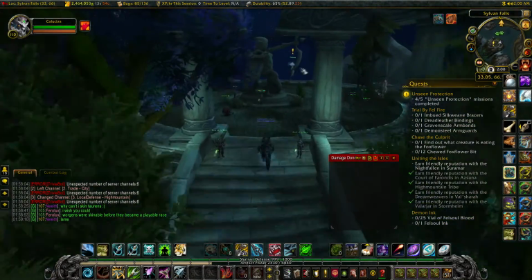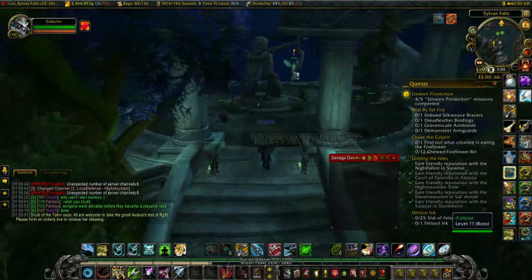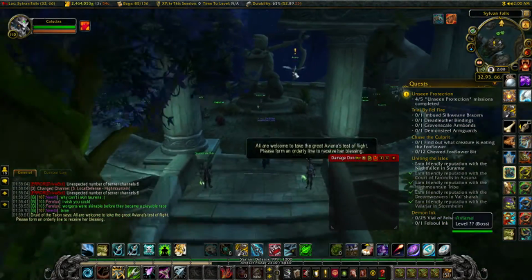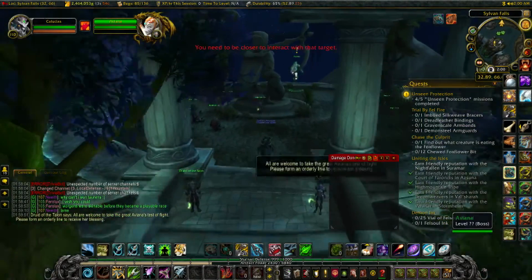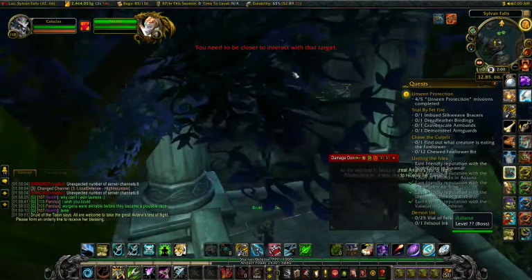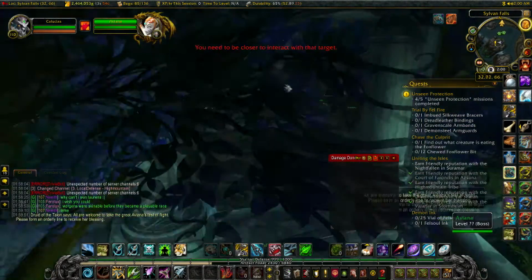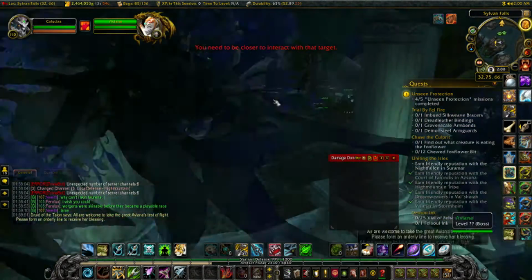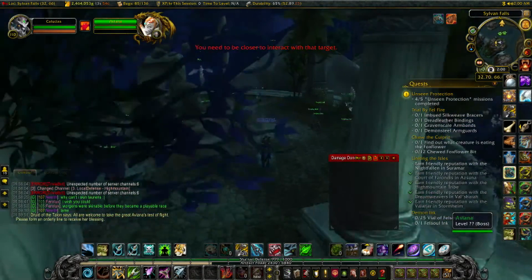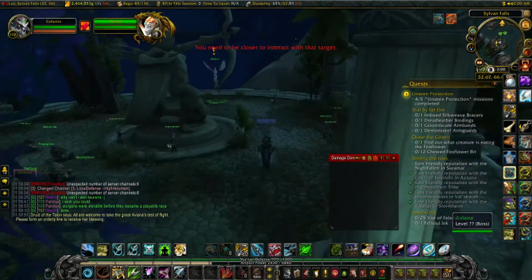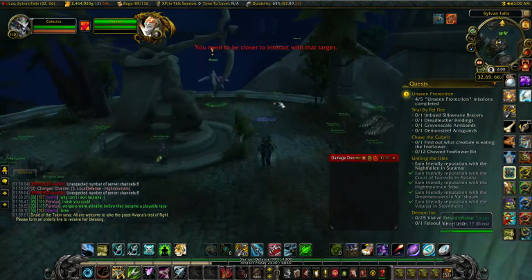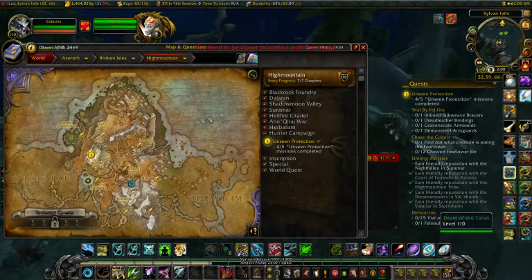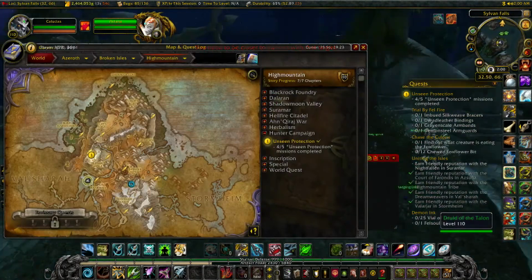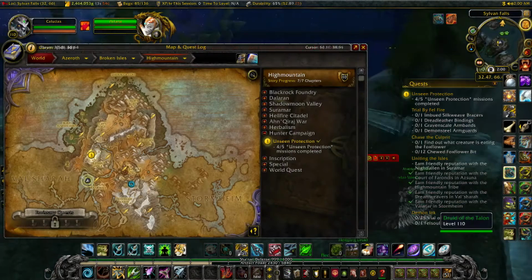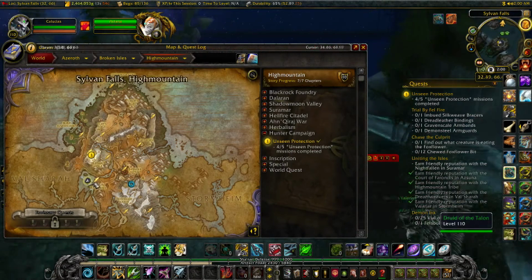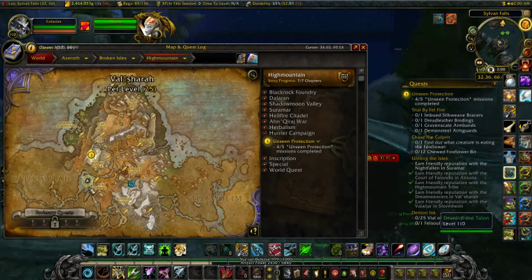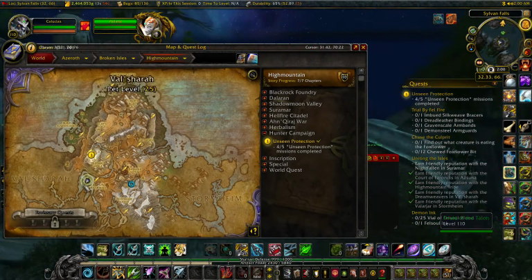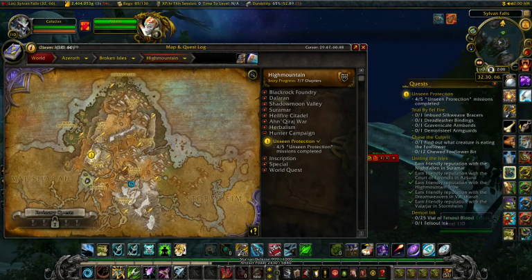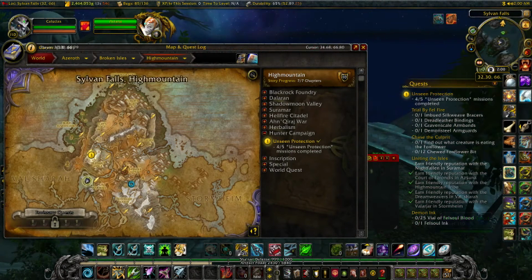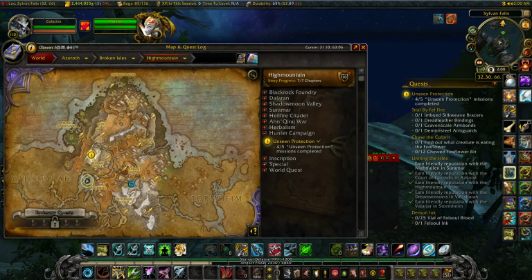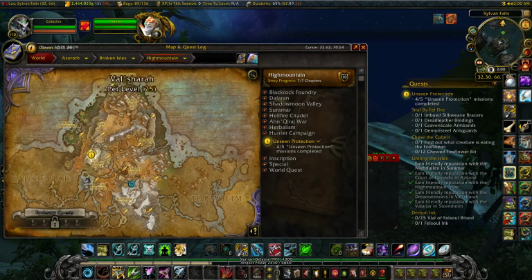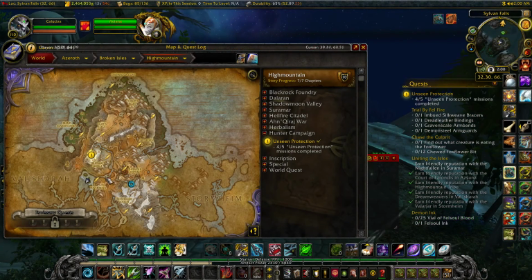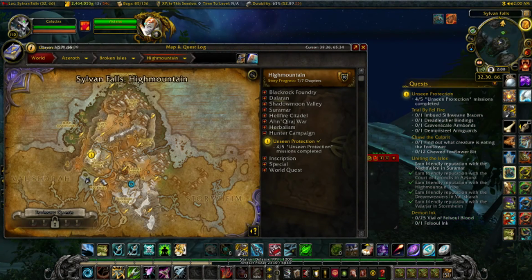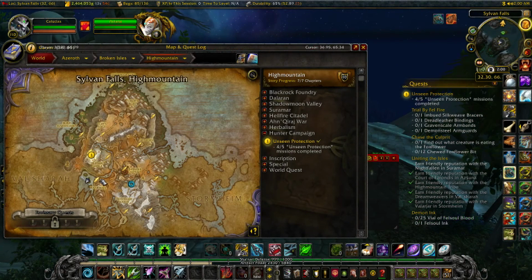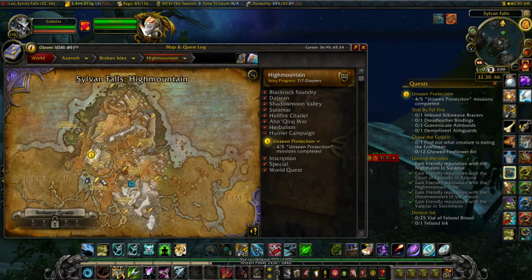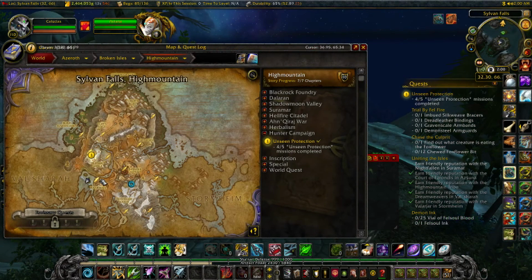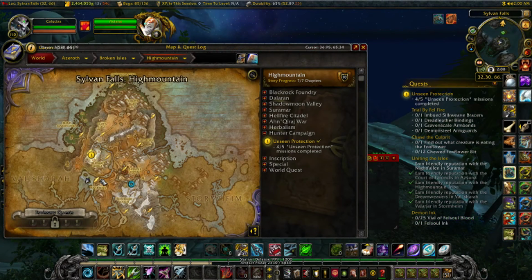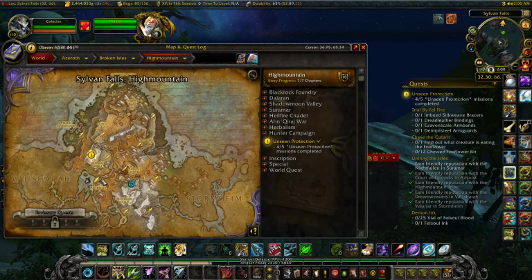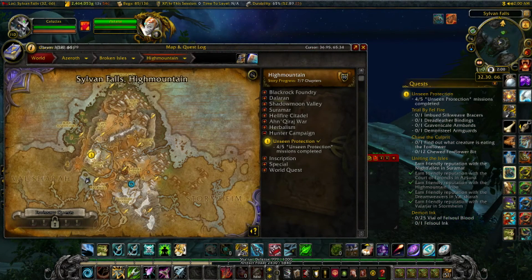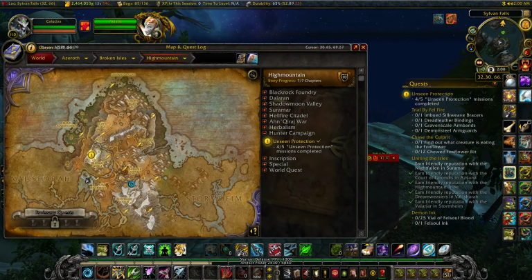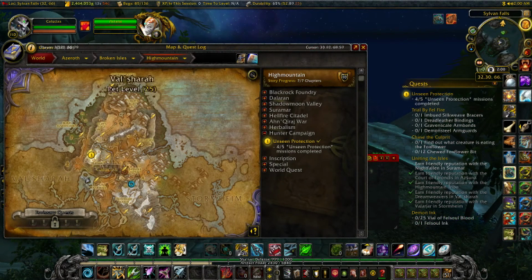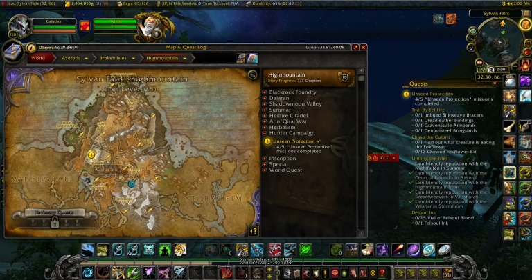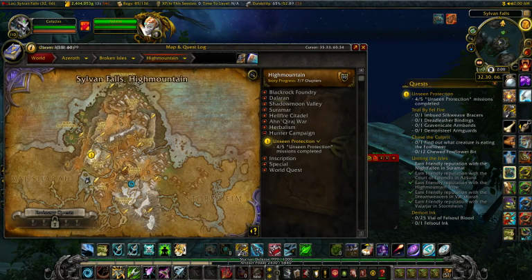The first thing you're going to do is fly to the Sylveon Falls, which is in High Mountain, and then get to the little island that's to the west of that.